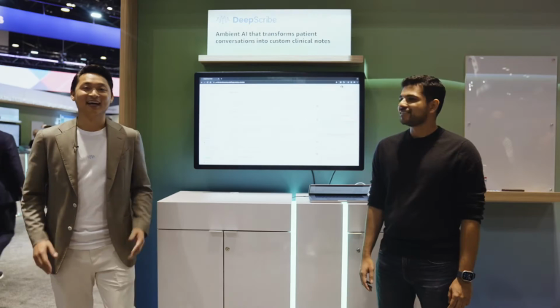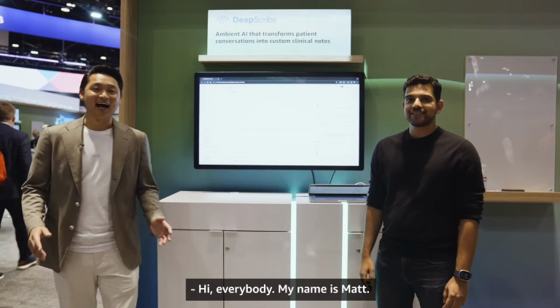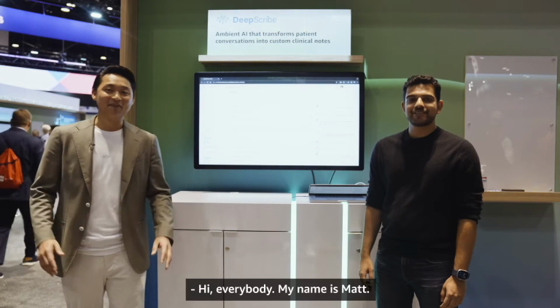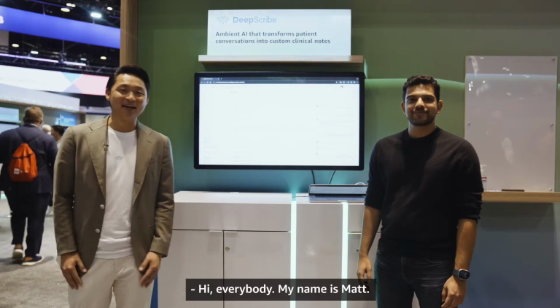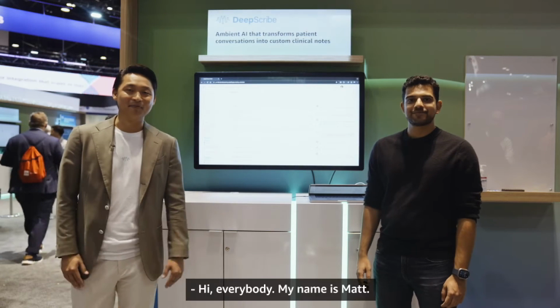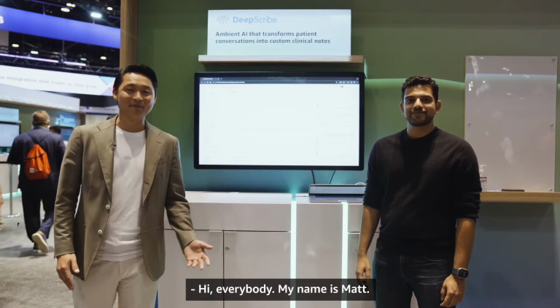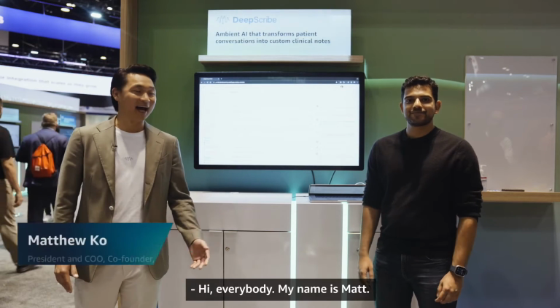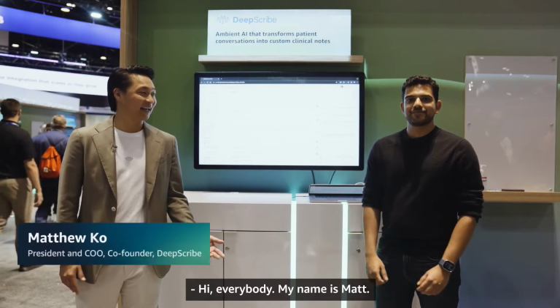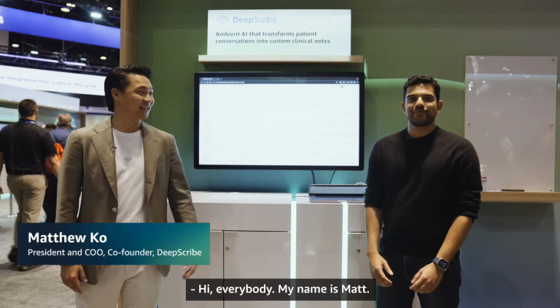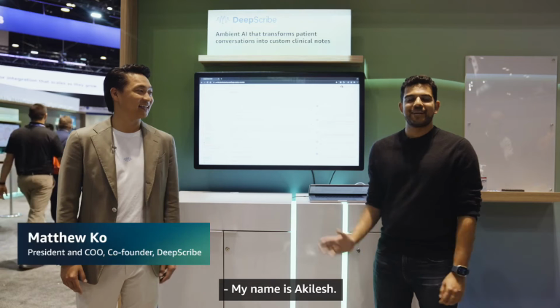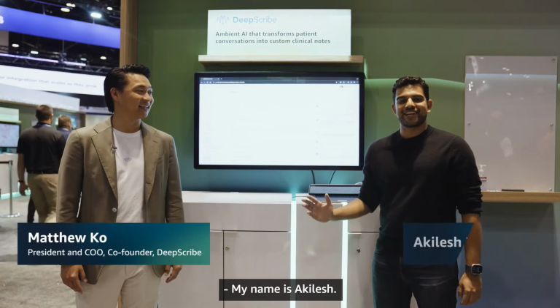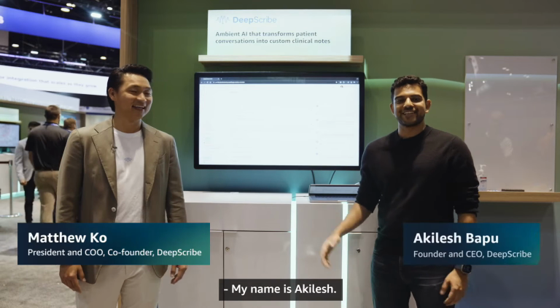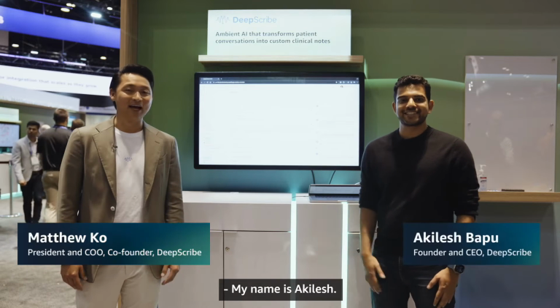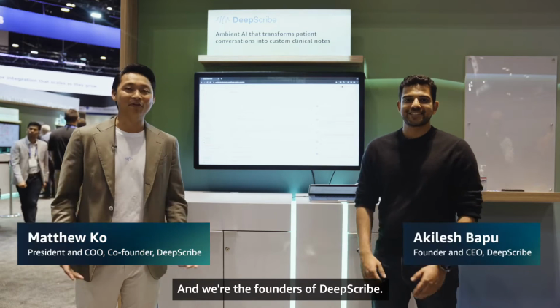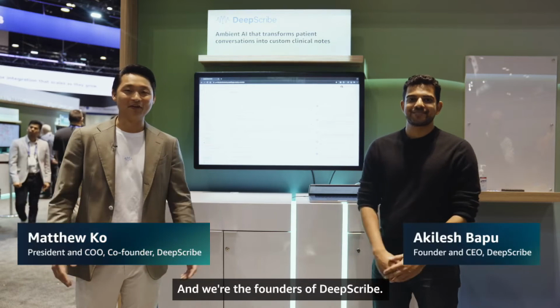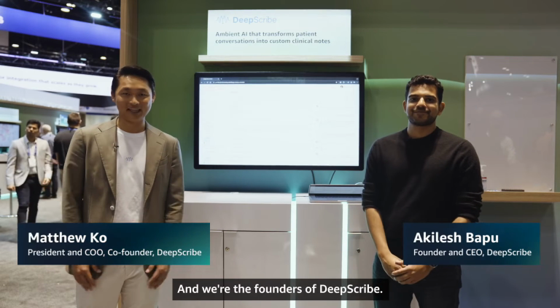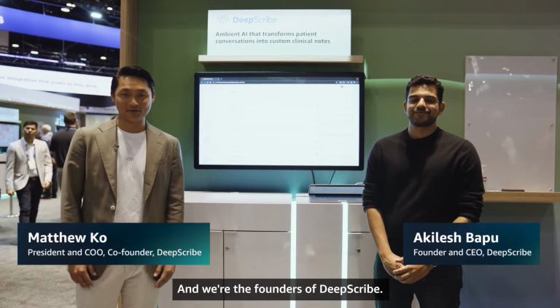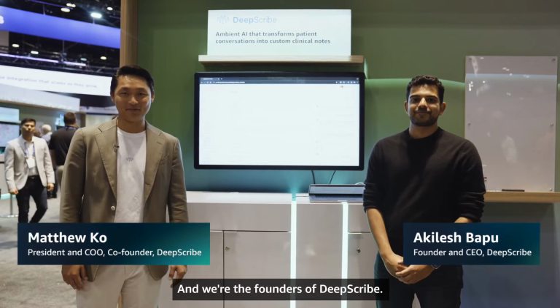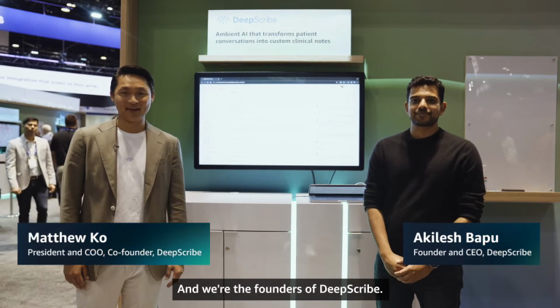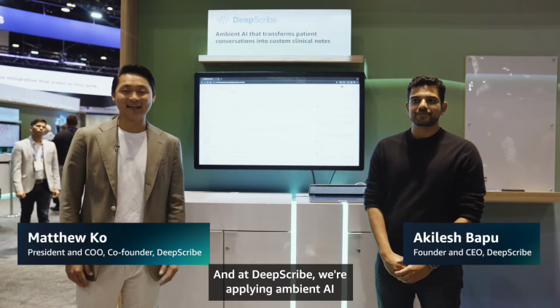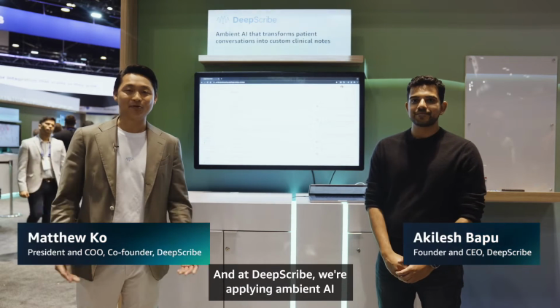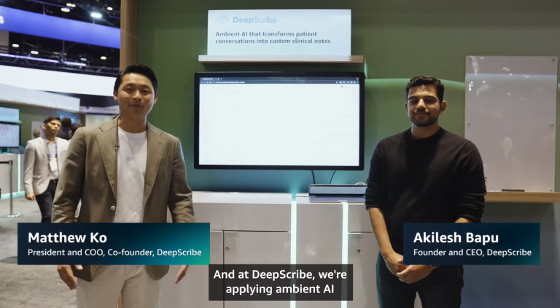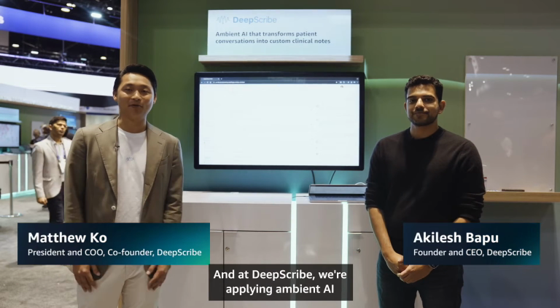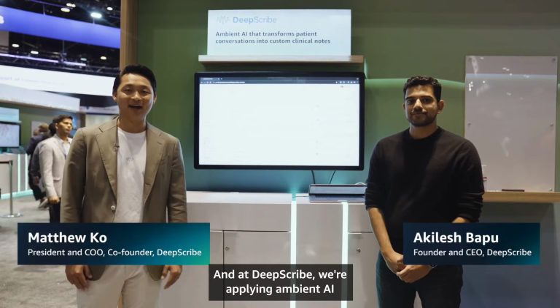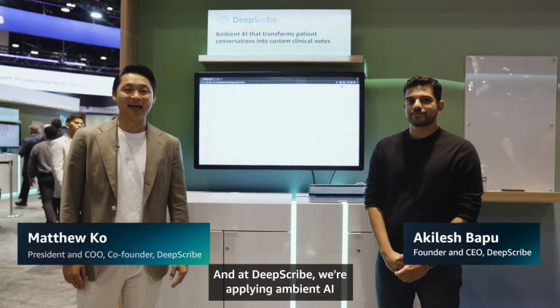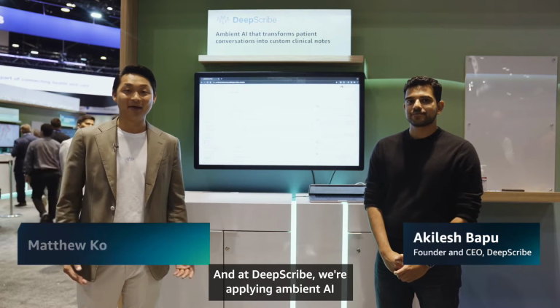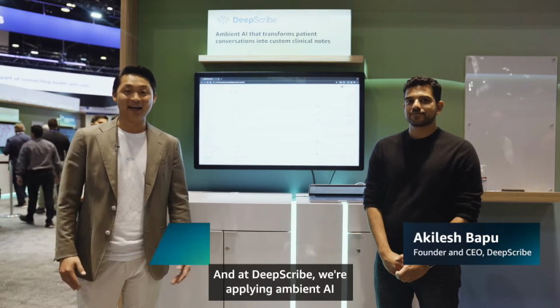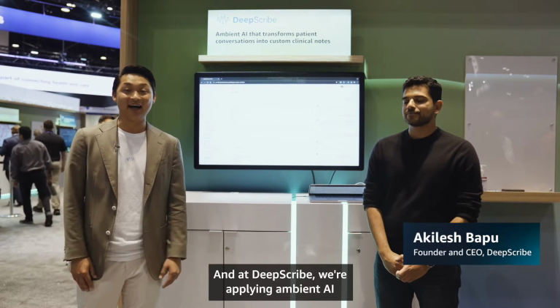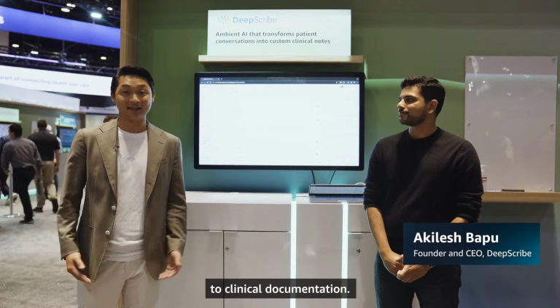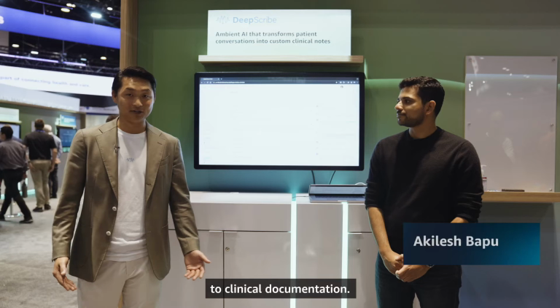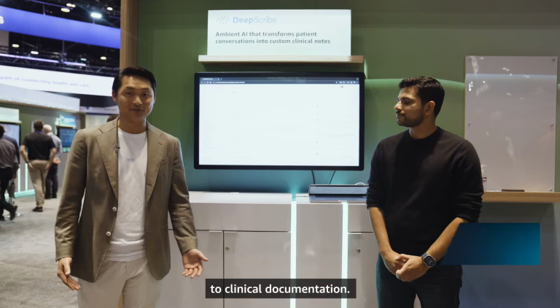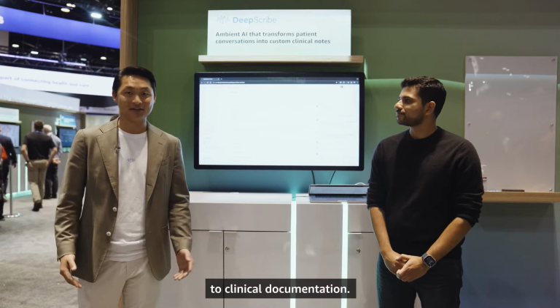Hi, everybody. My name is Matt. My name is Akhilash. And we're the founders of DeepScribe. At DeepScribe, we're applying ambient AI to clinical documentation.